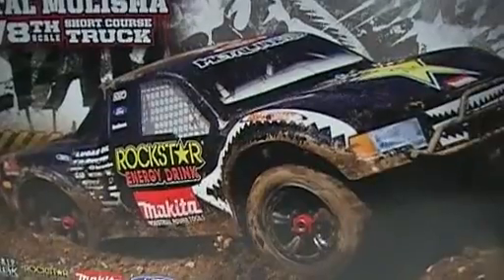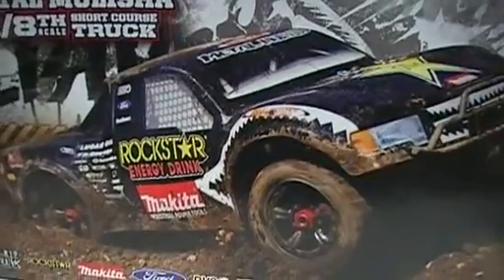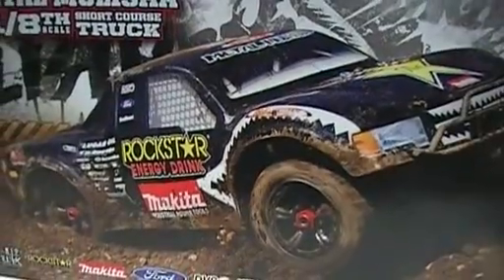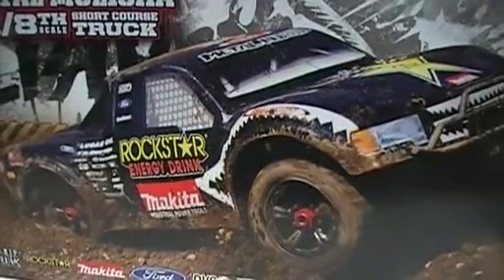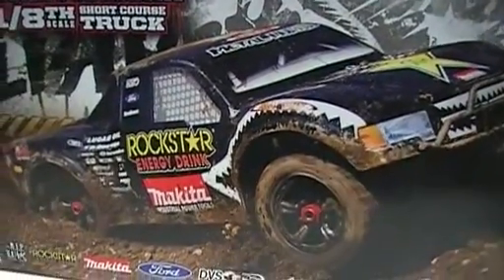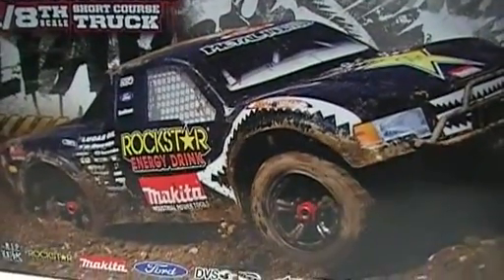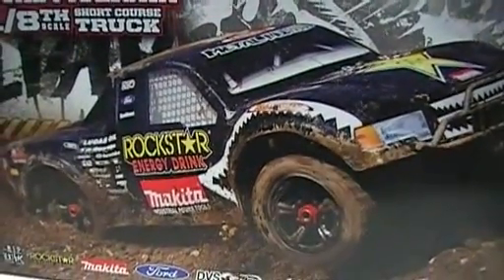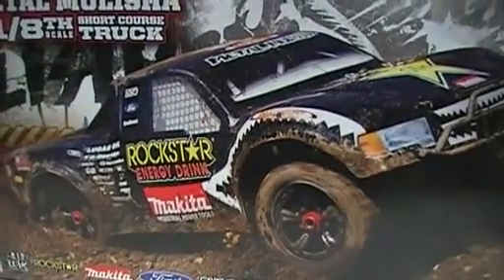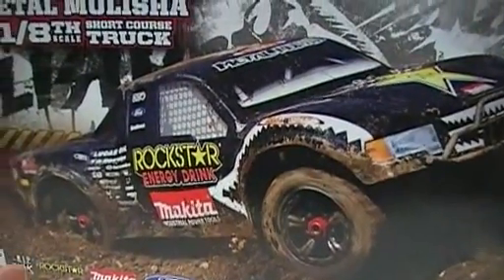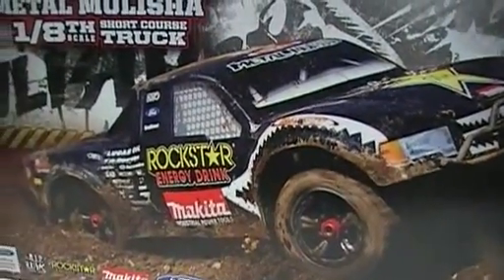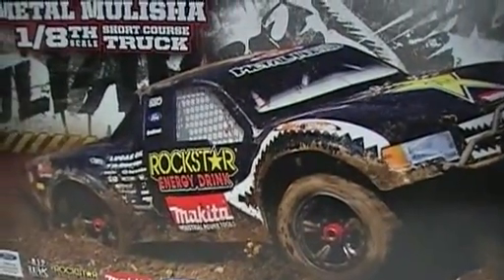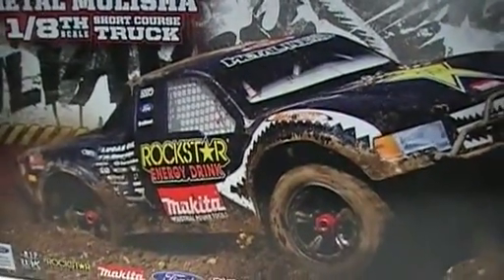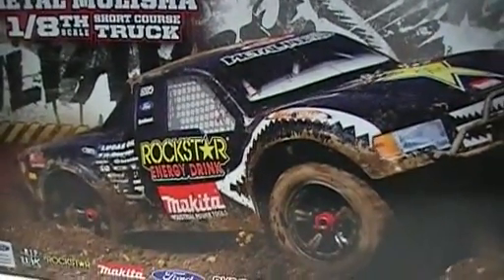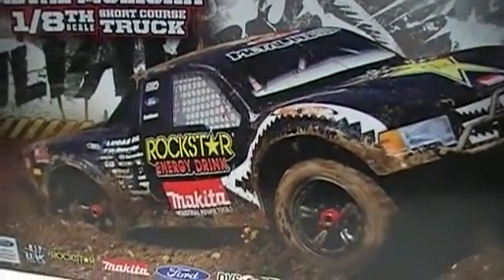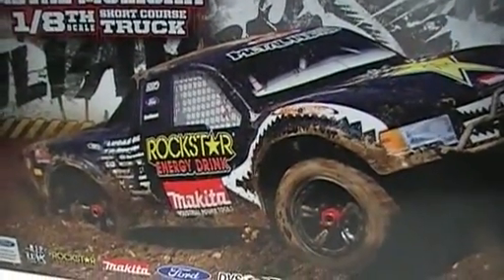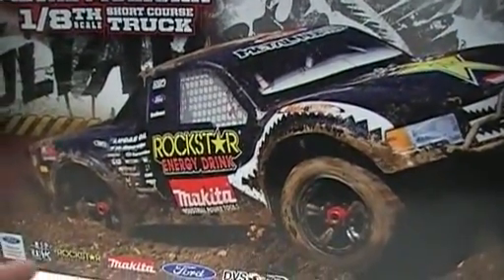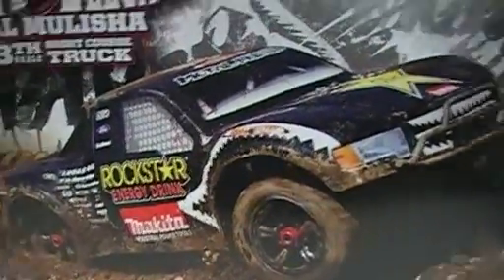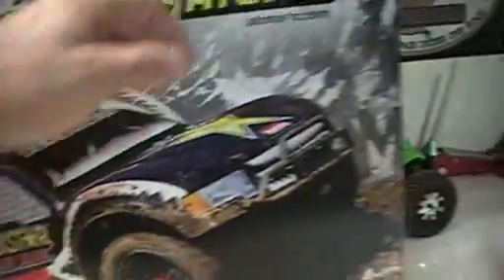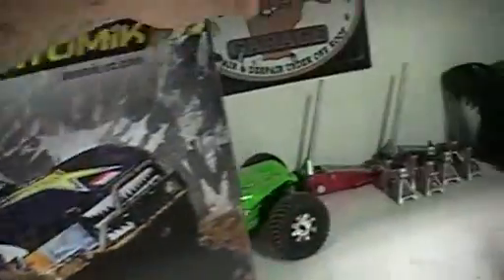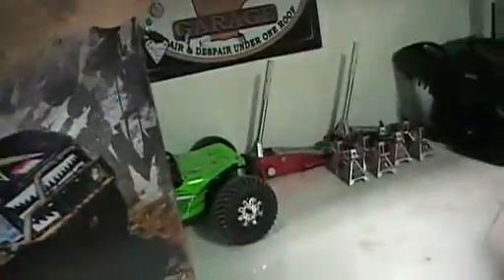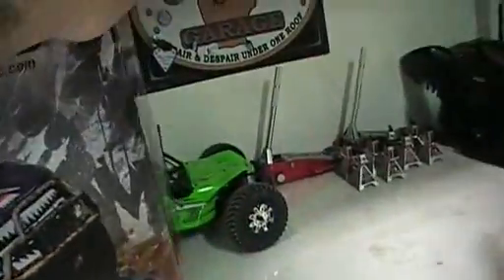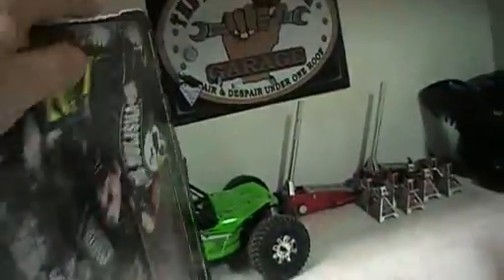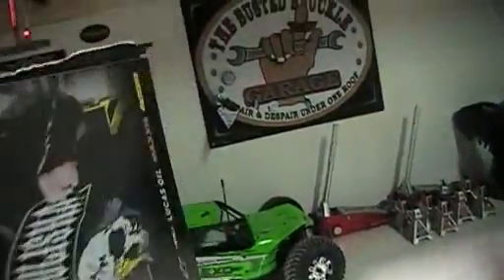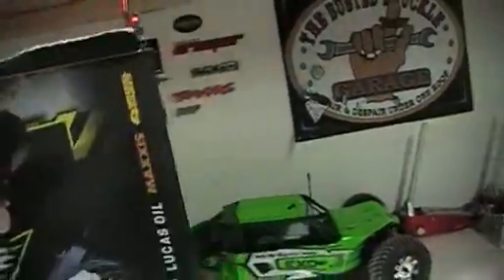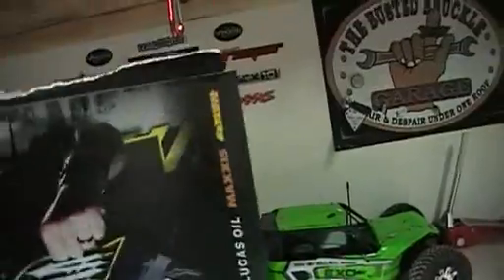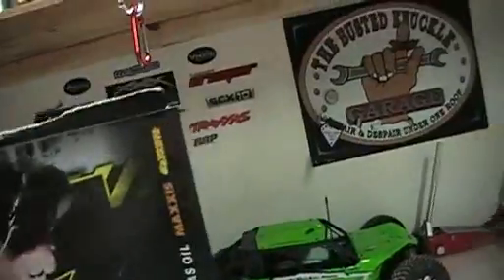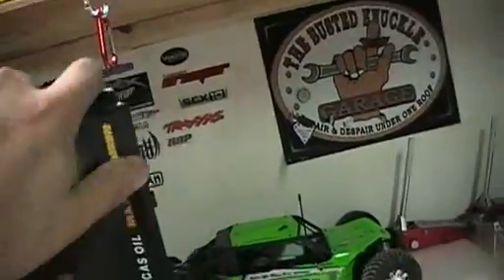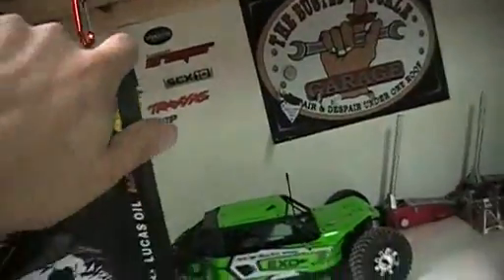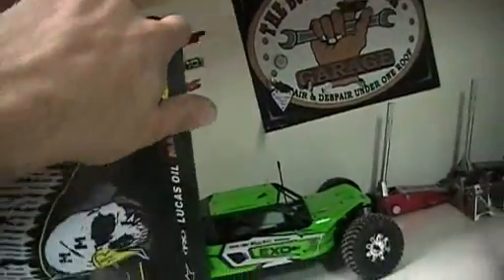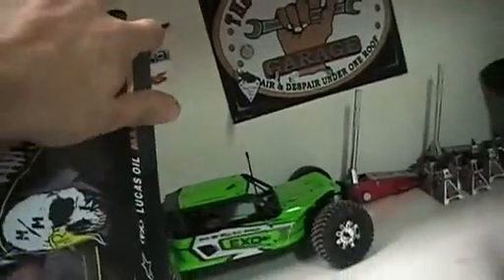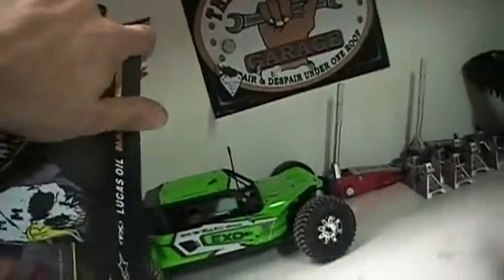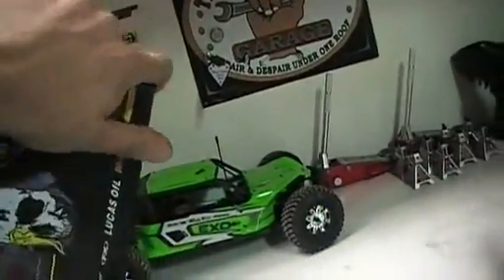Now, it's a Ford body. Of course, it's got Rockstar and all that. I'm going to show you here on the side.